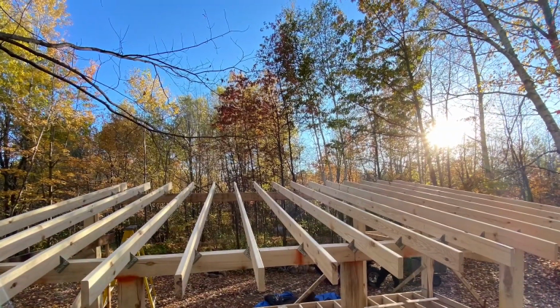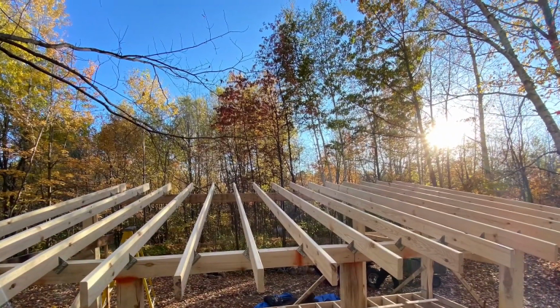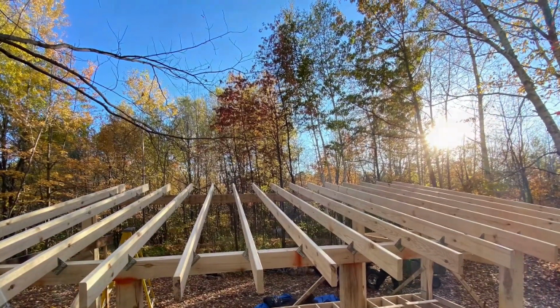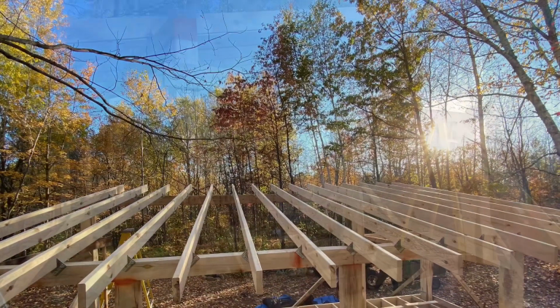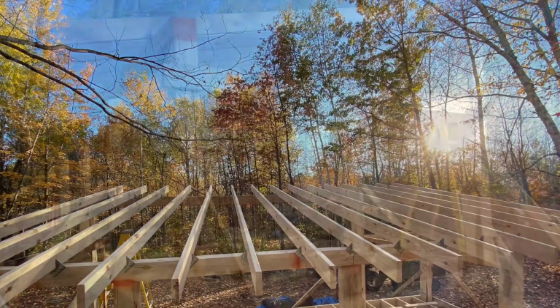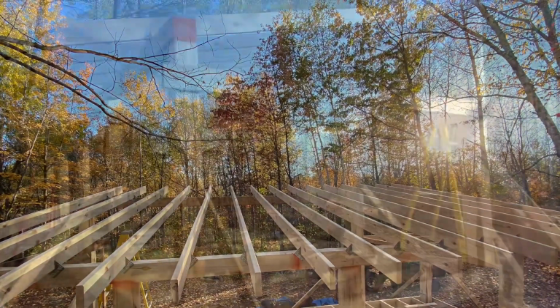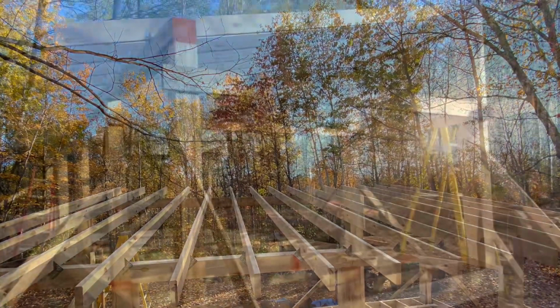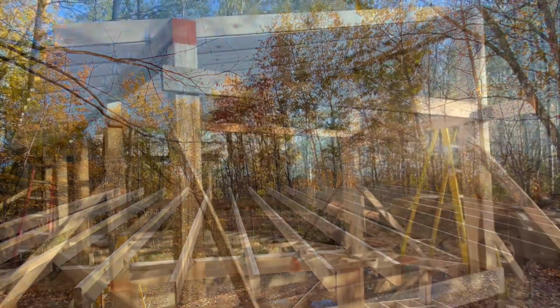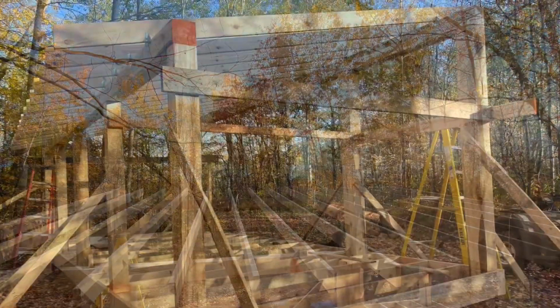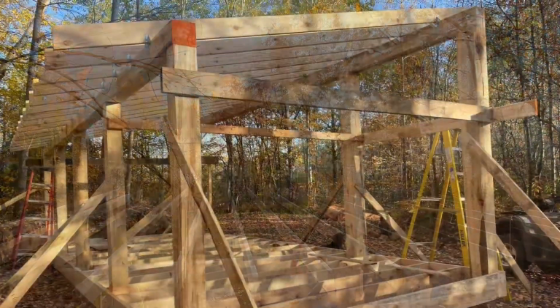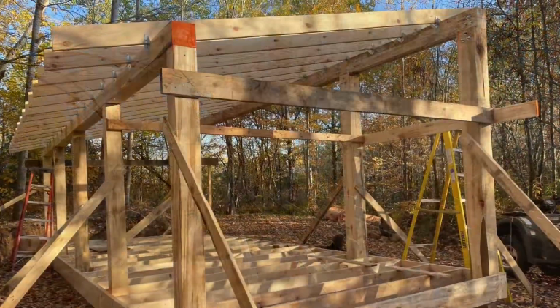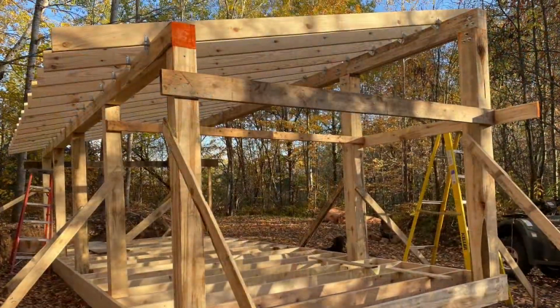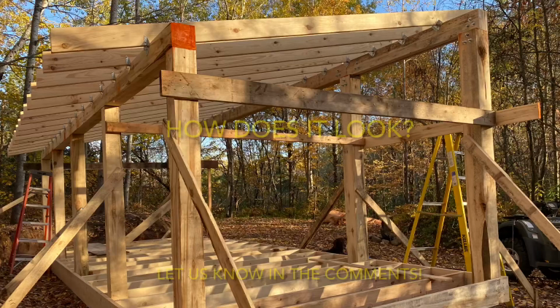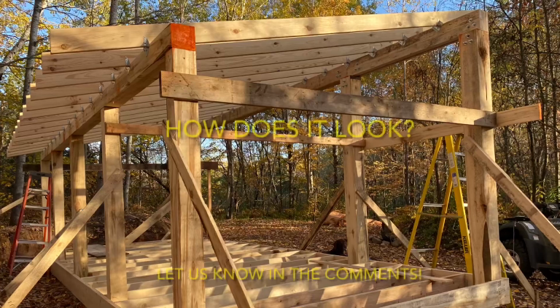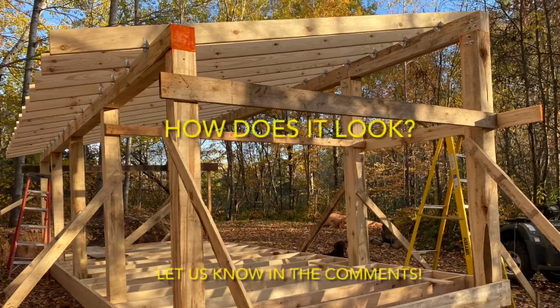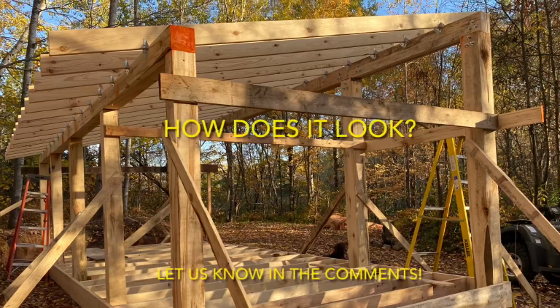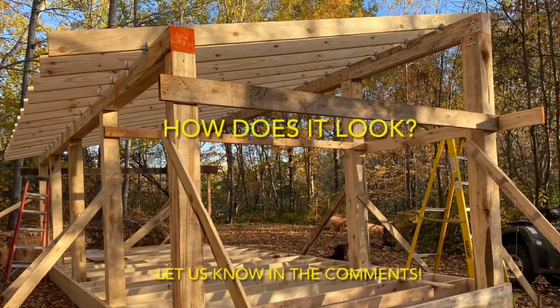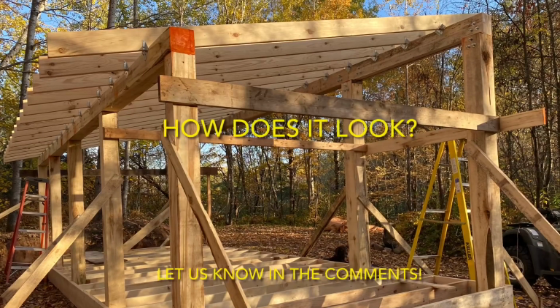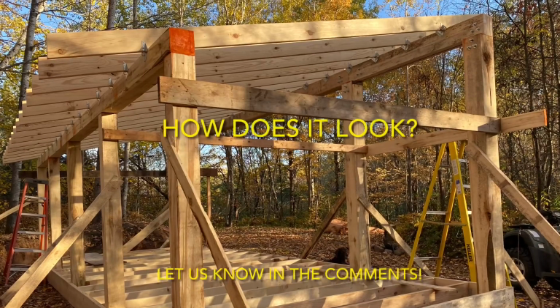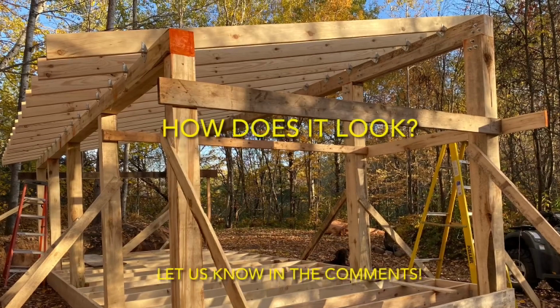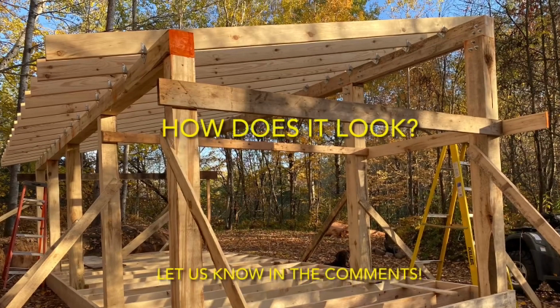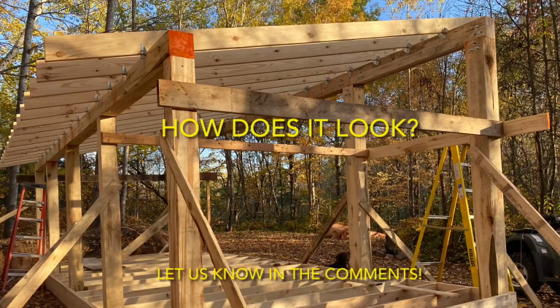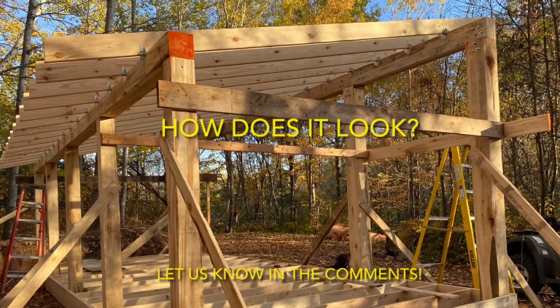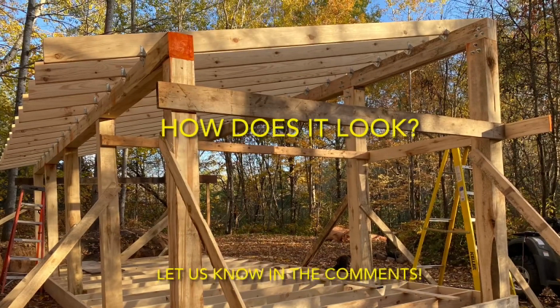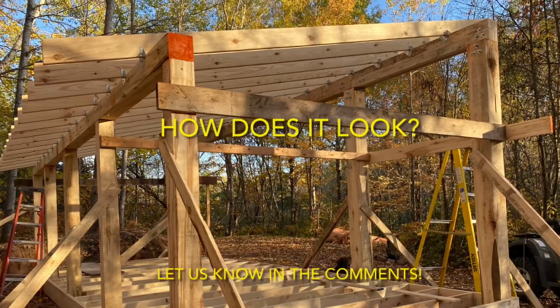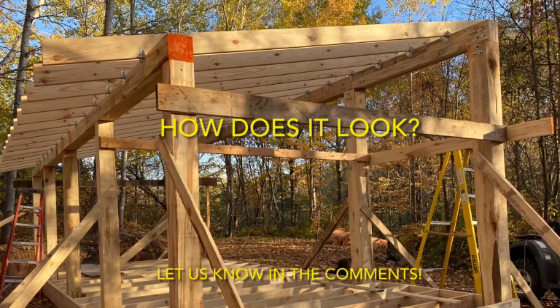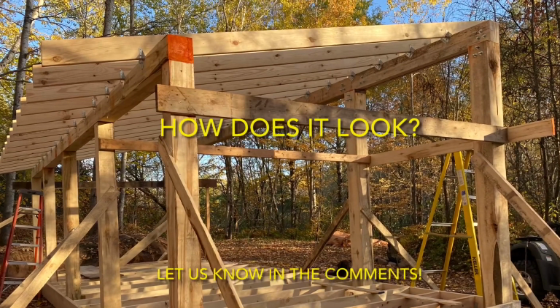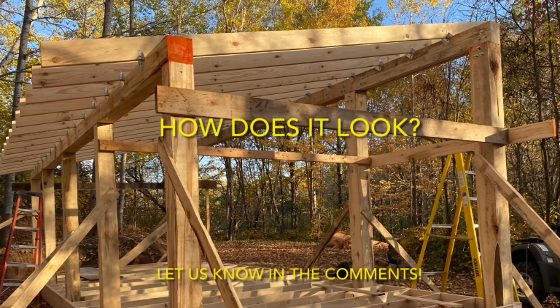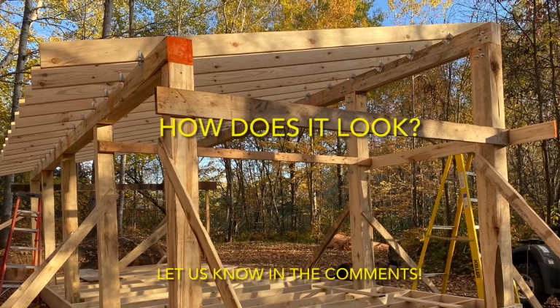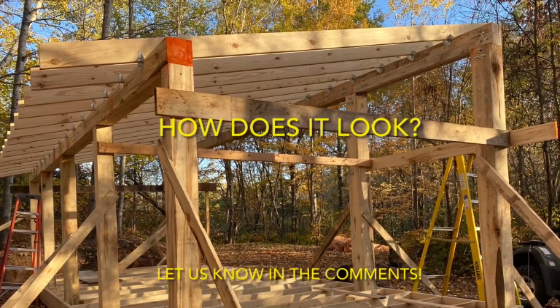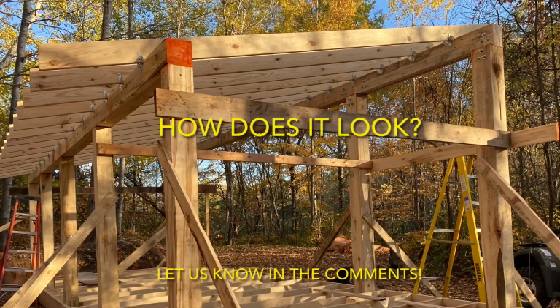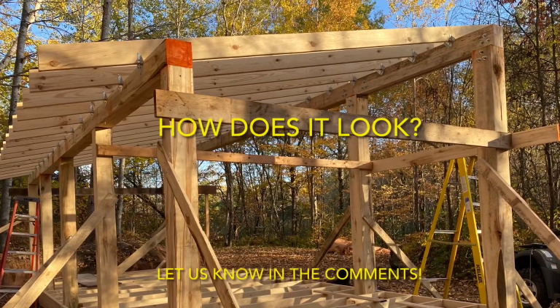And just like that, we've got a good portion of the roof up. What do you think? How does it look? Let us know in the comments.